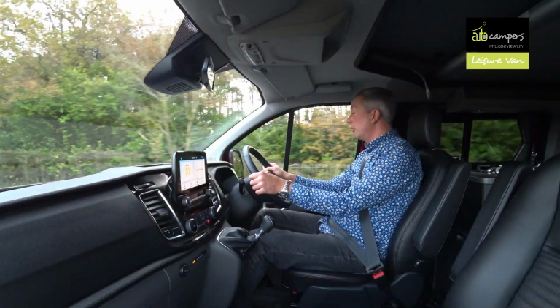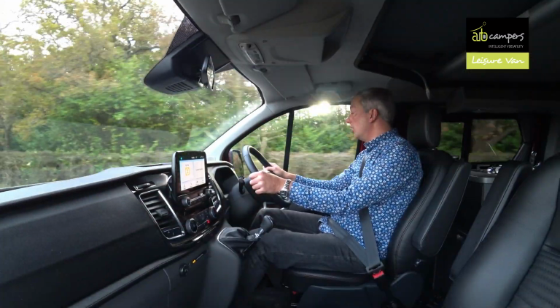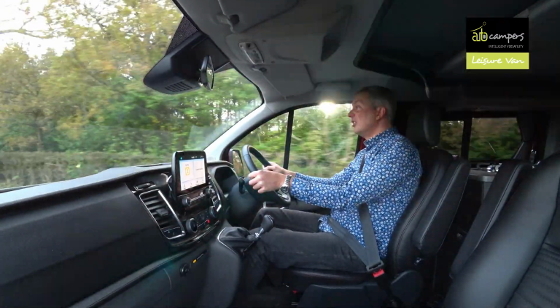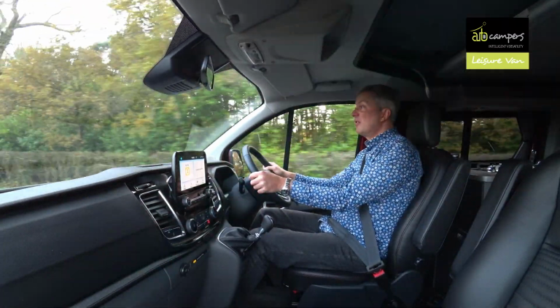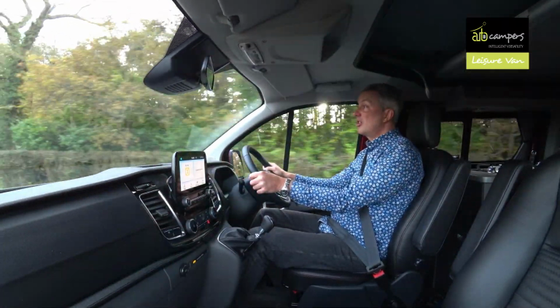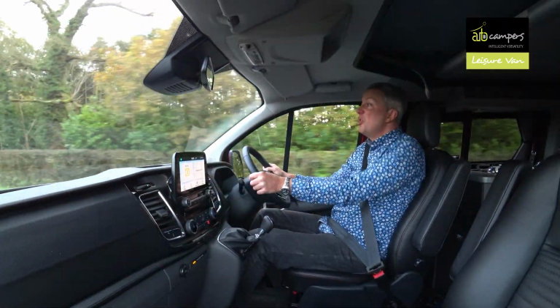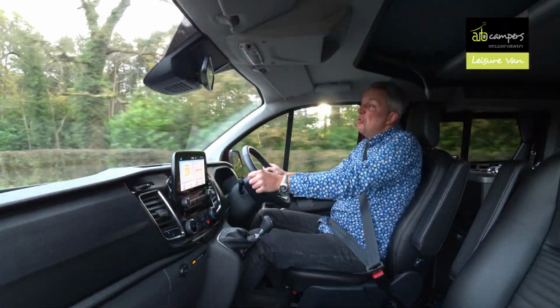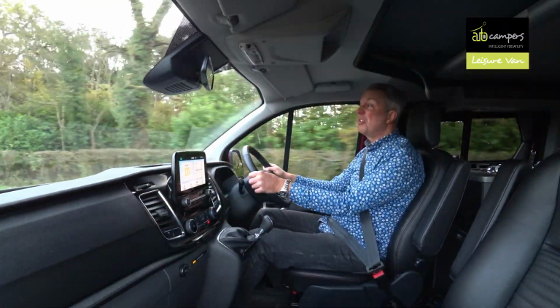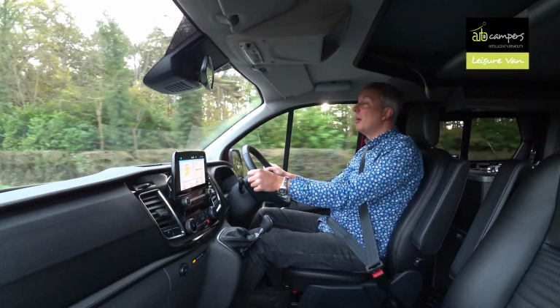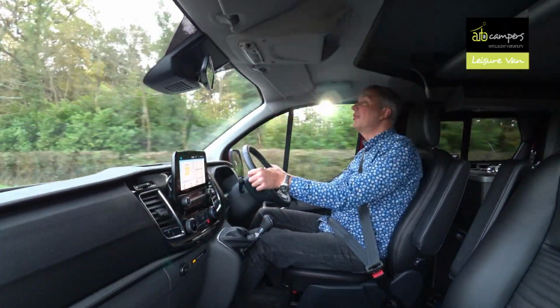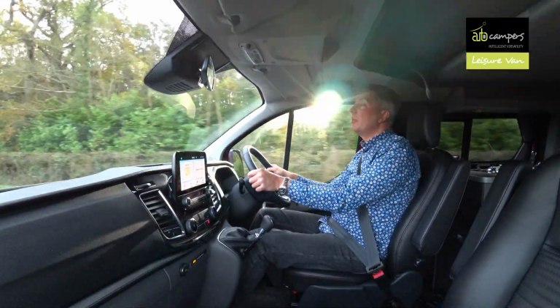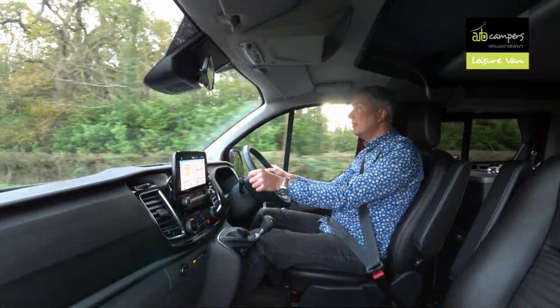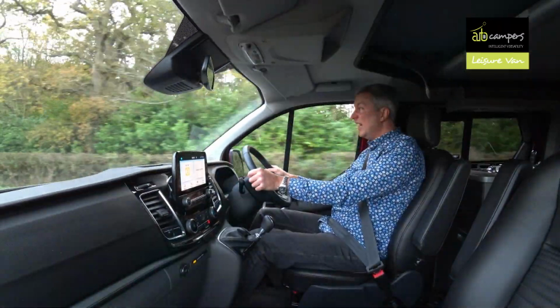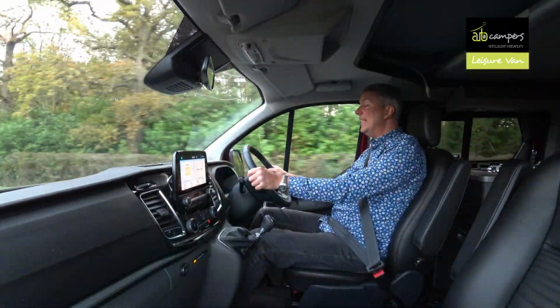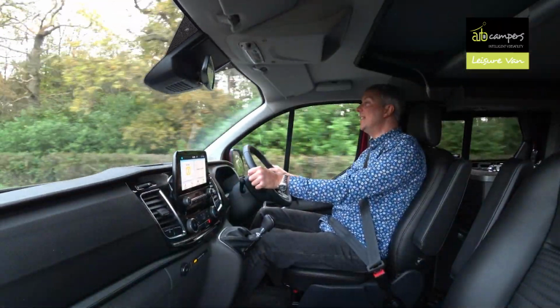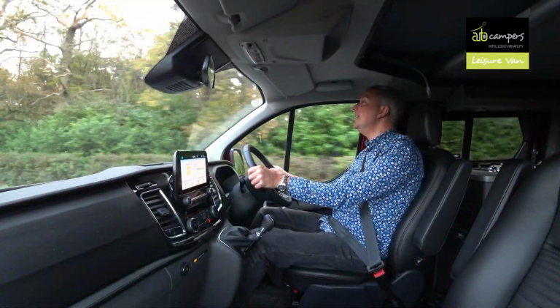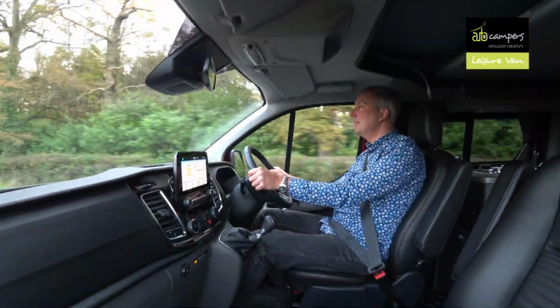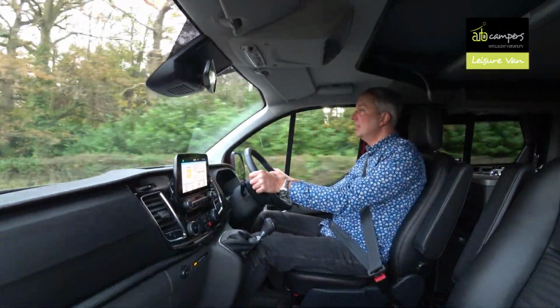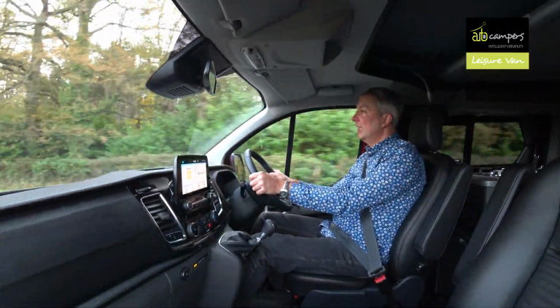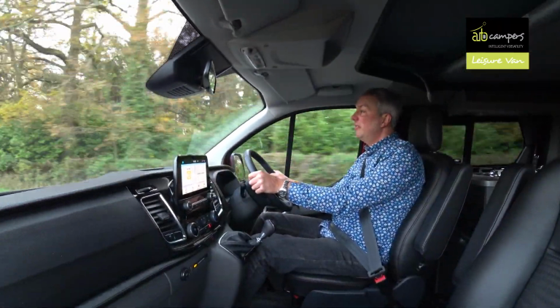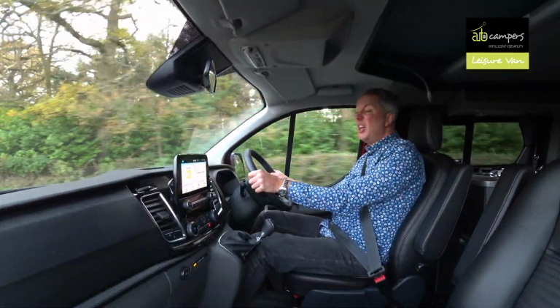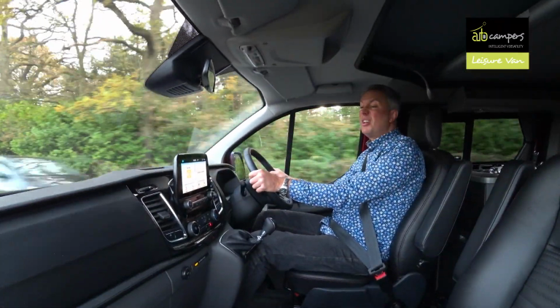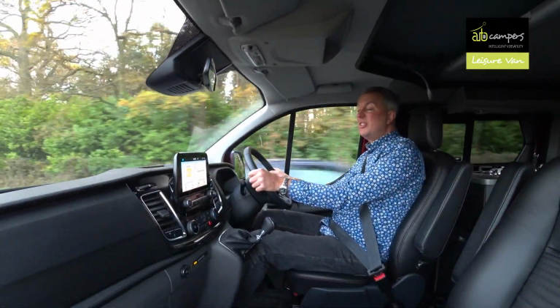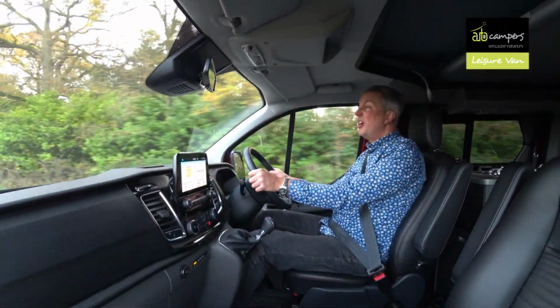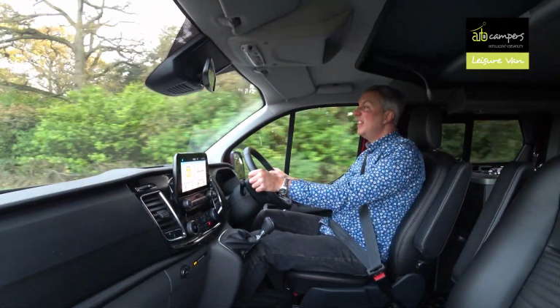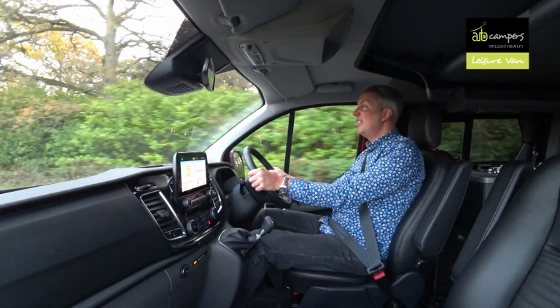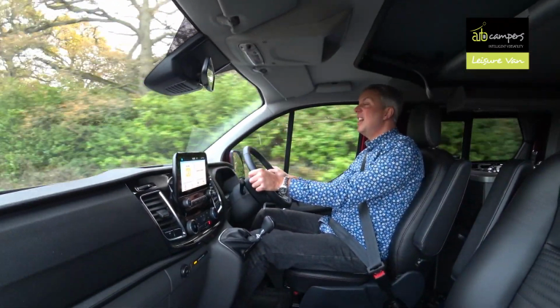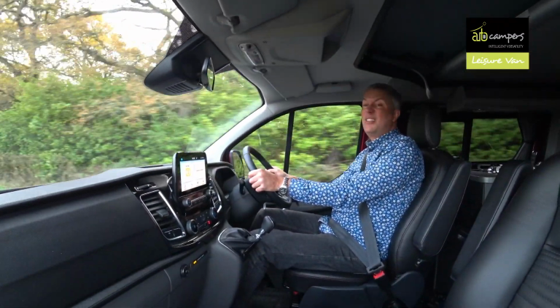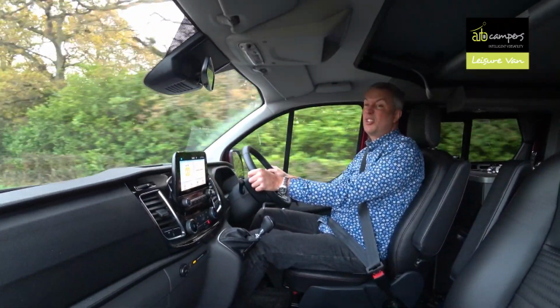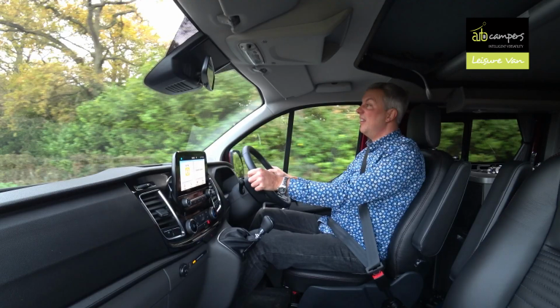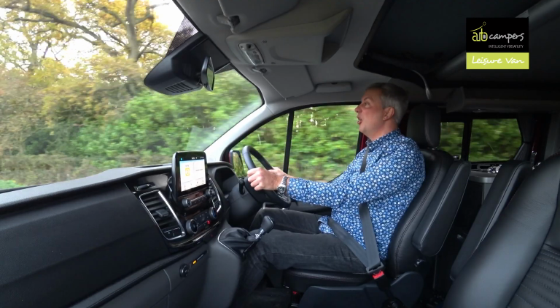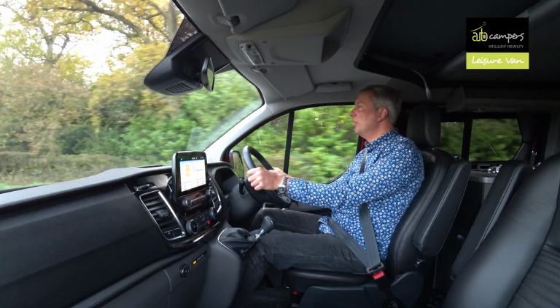Overall: smooth, comfortable, easy. If you don't like driving this, then just give up.